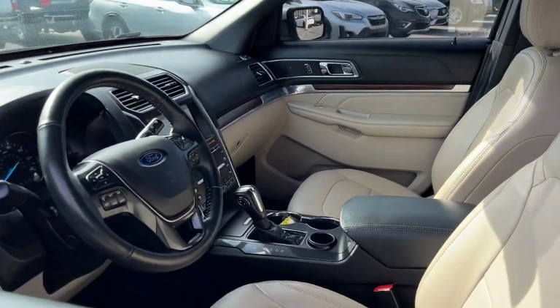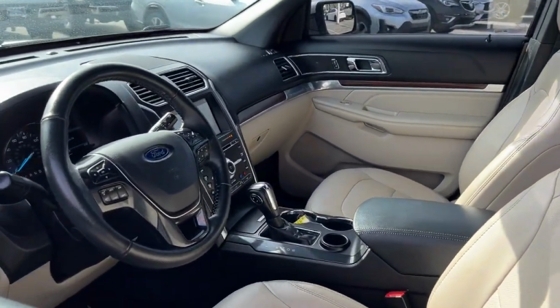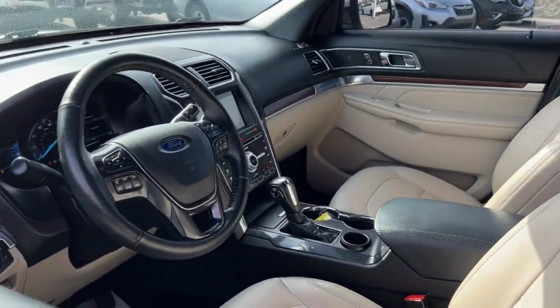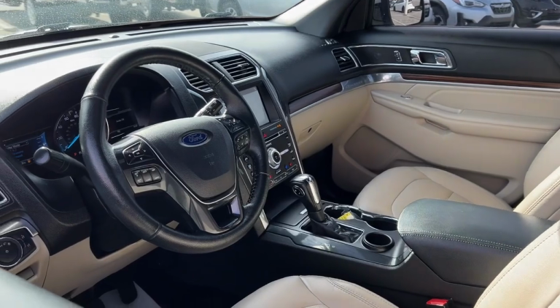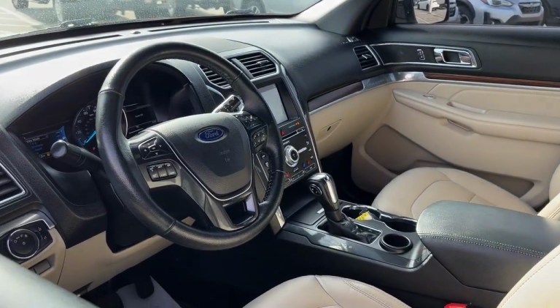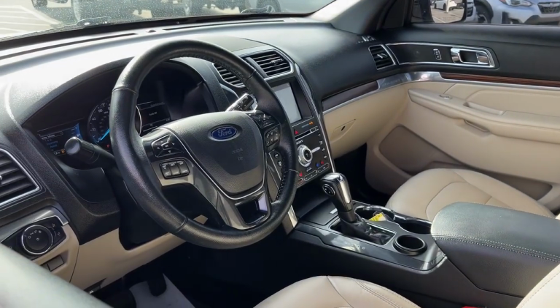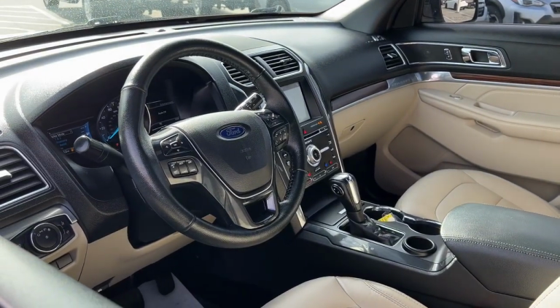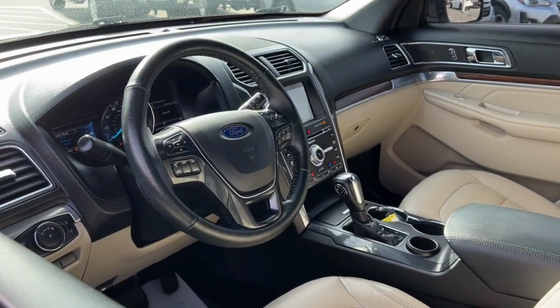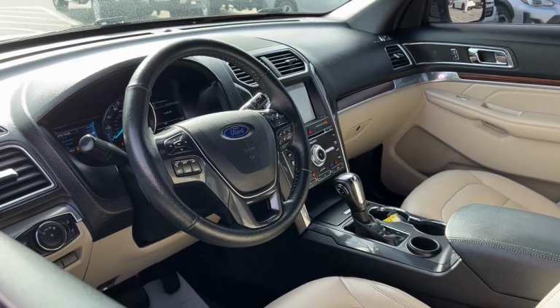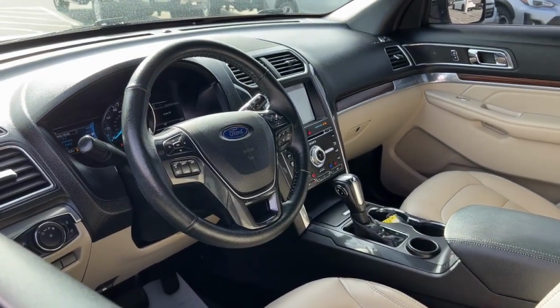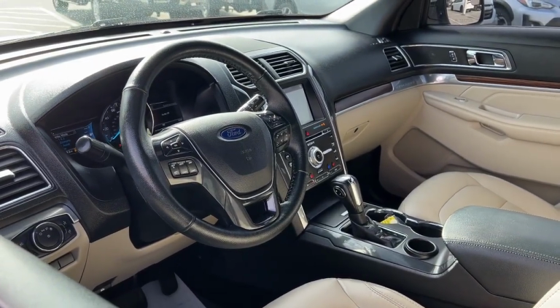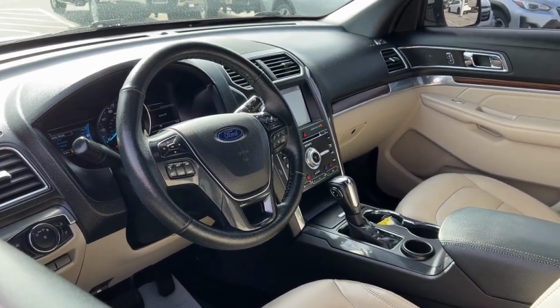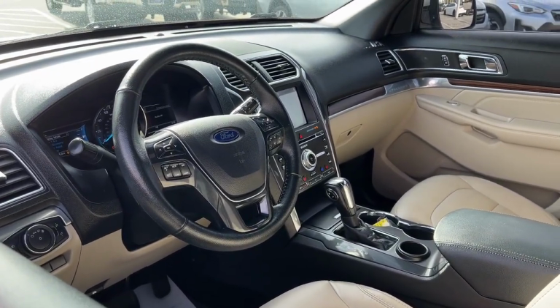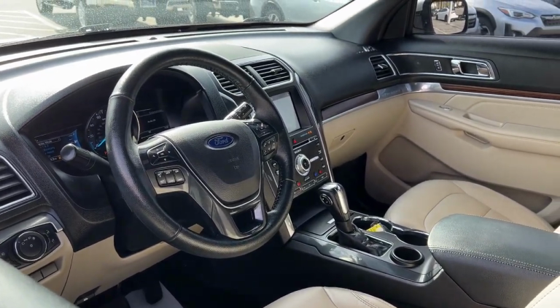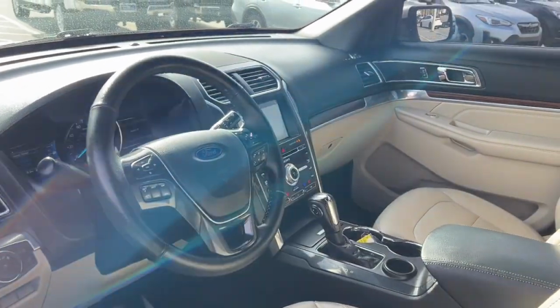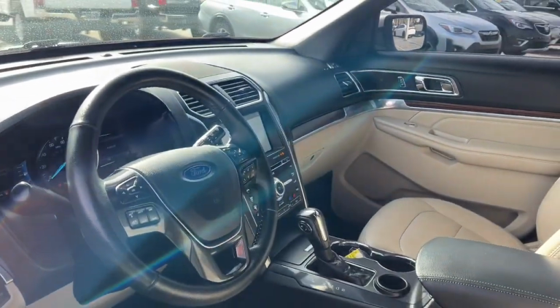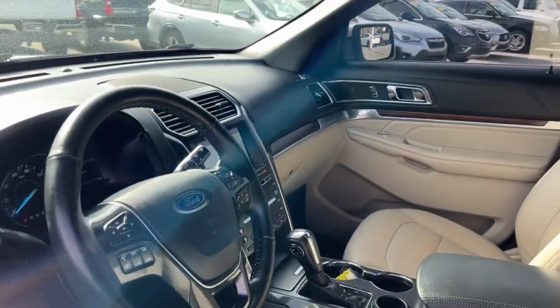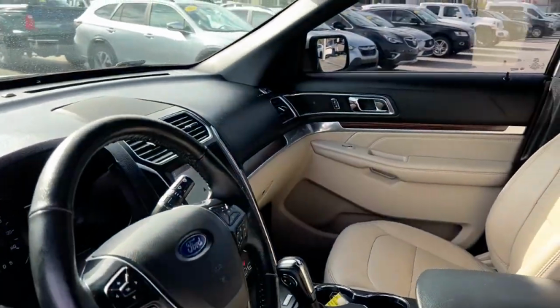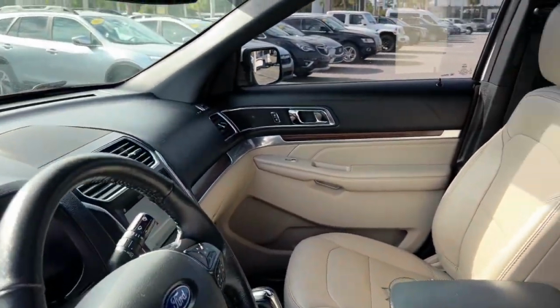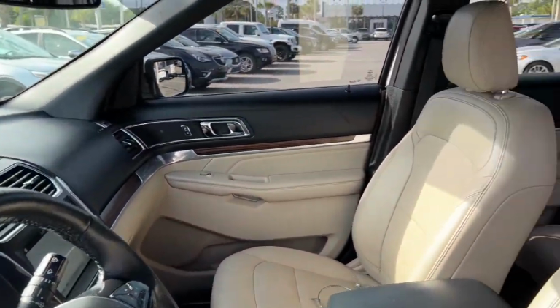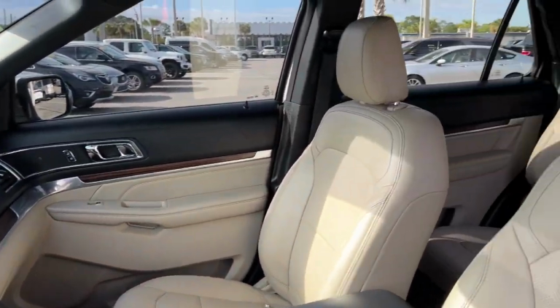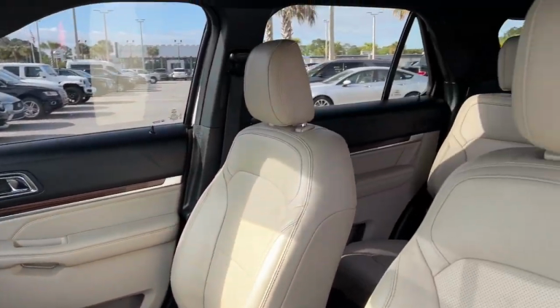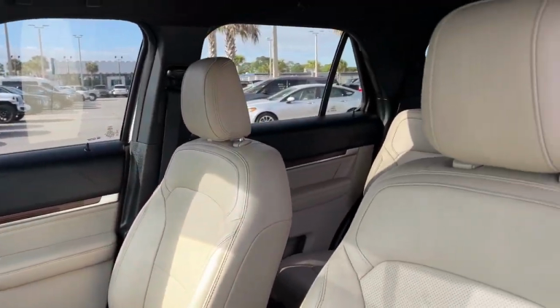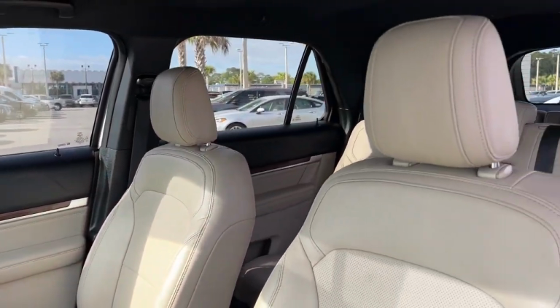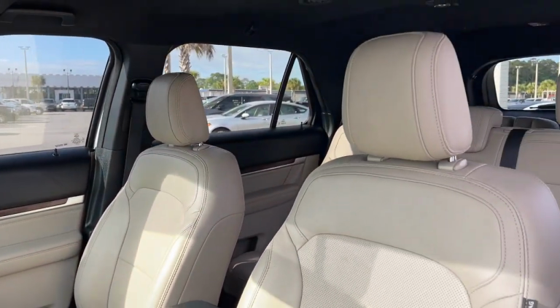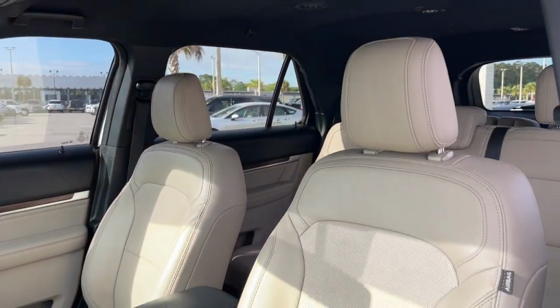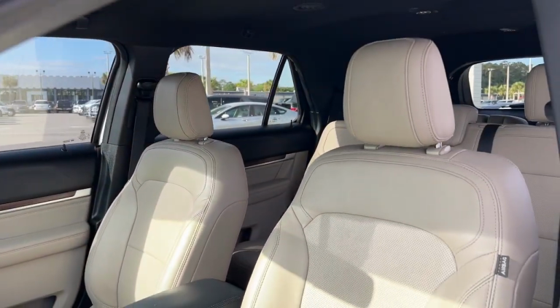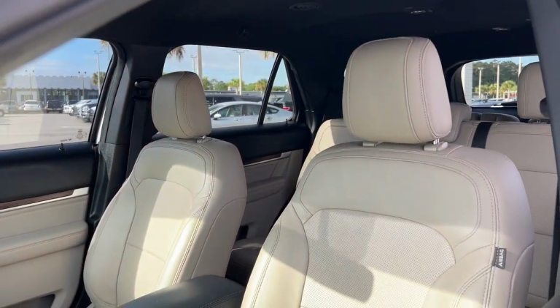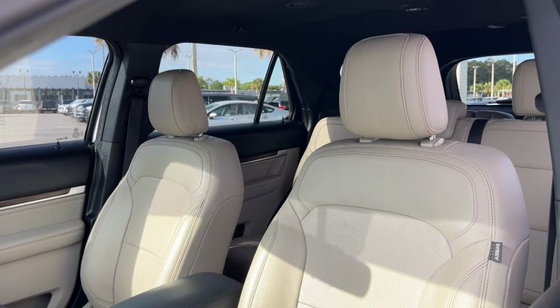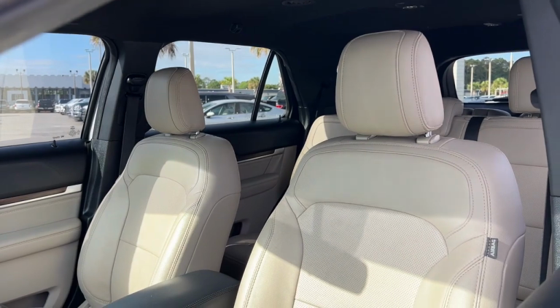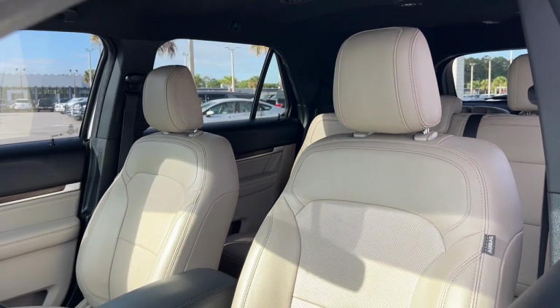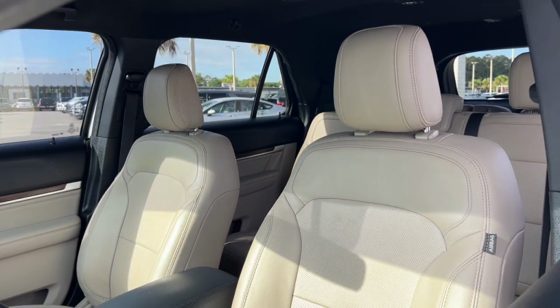Come in for a test drive today and see for yourself. Our professional staff looks forward to giving you excellent service.